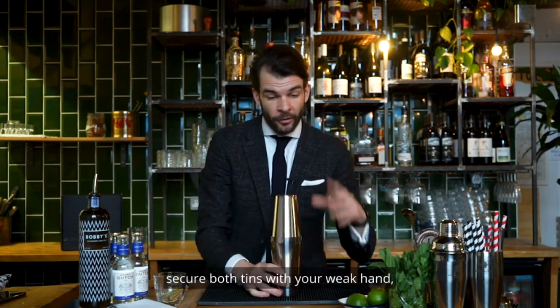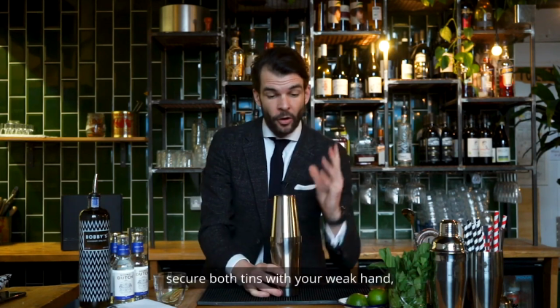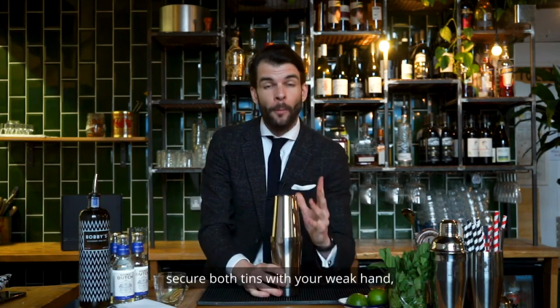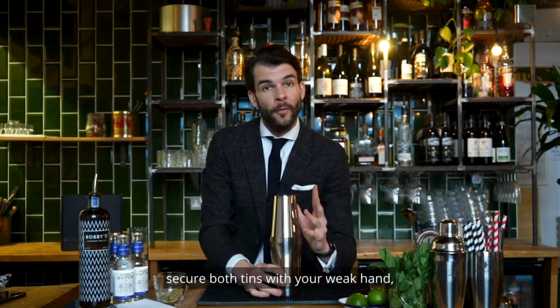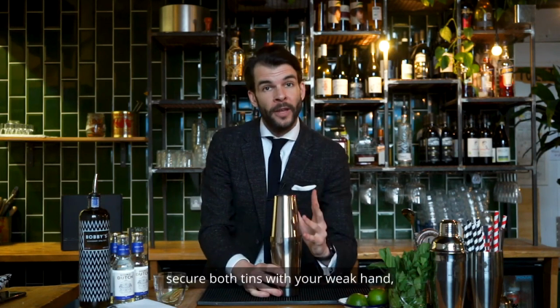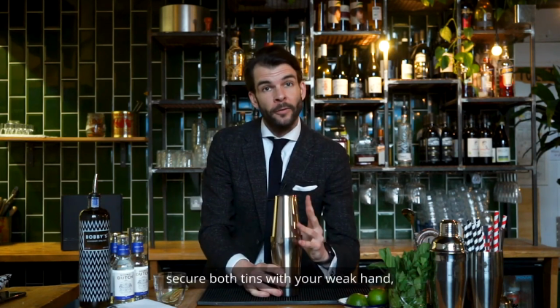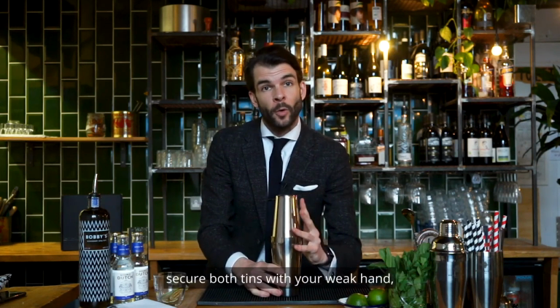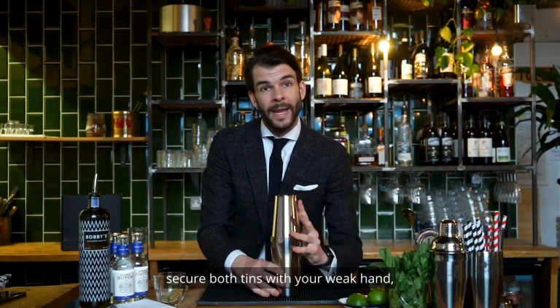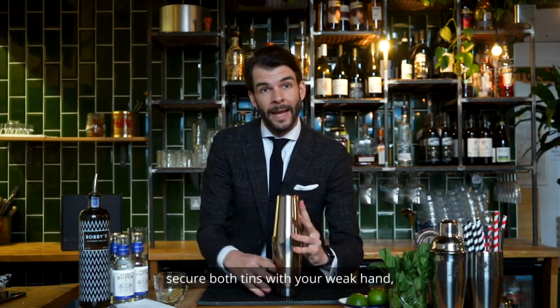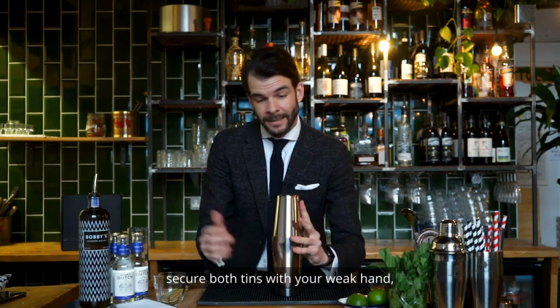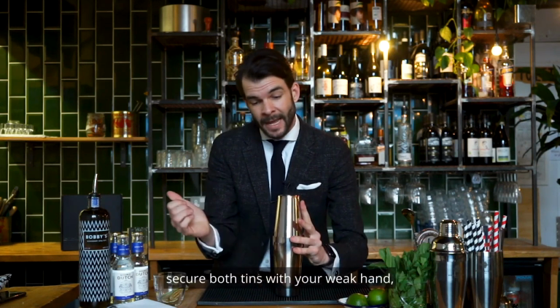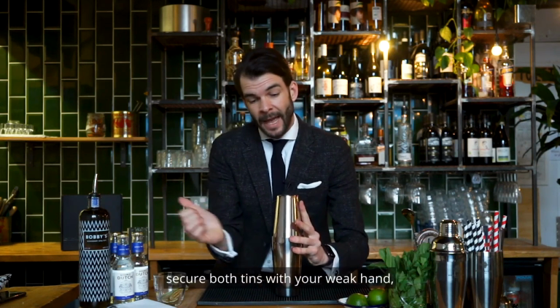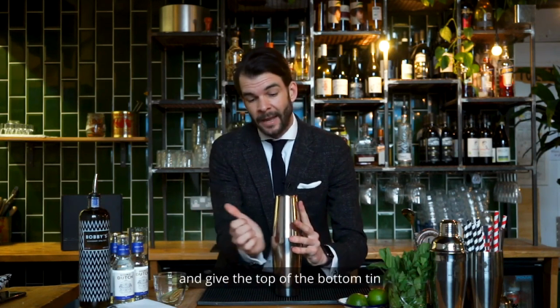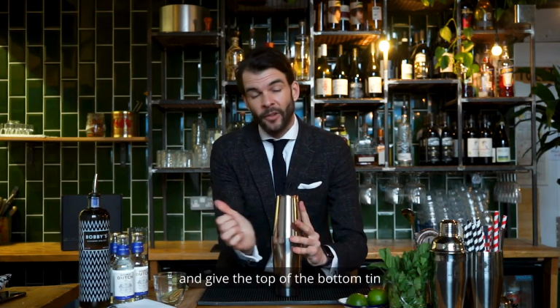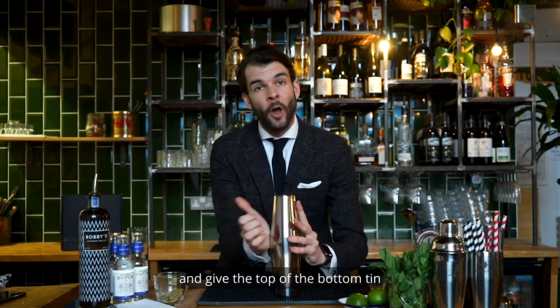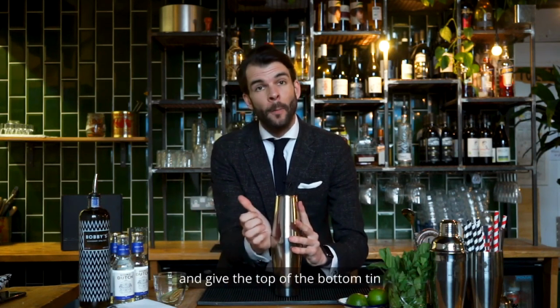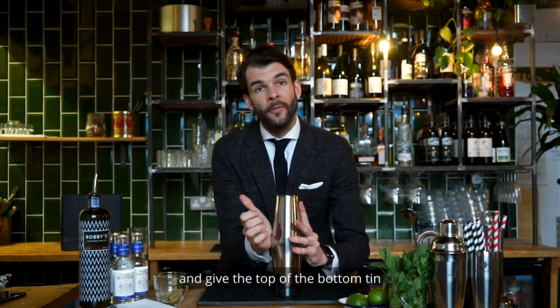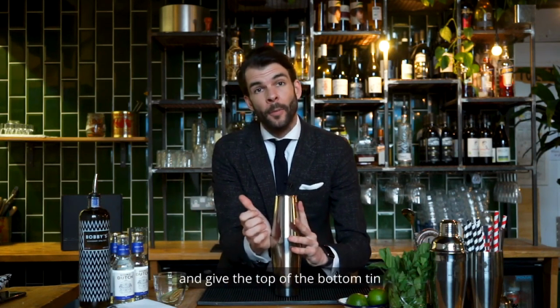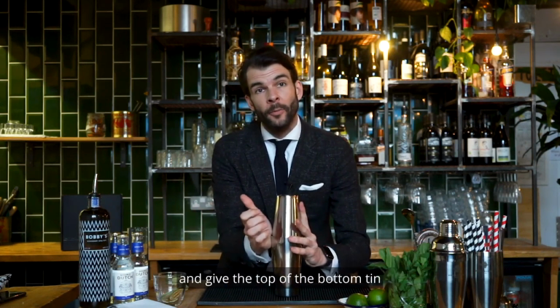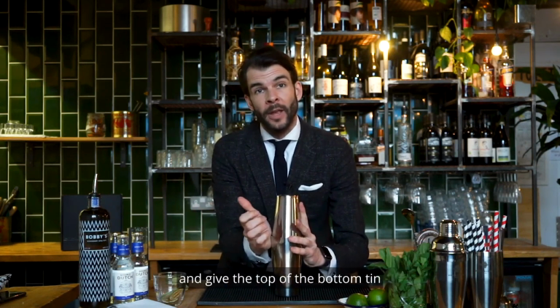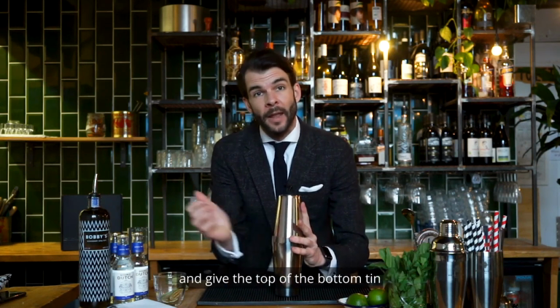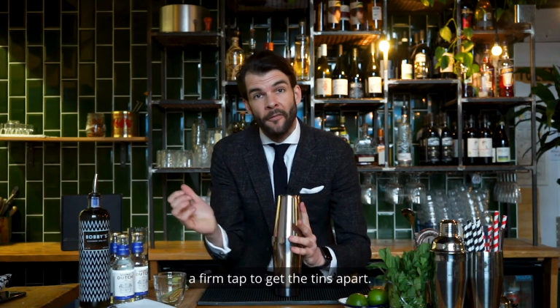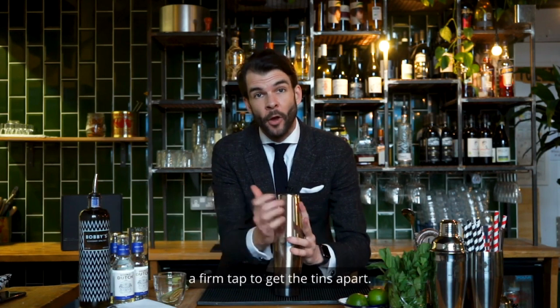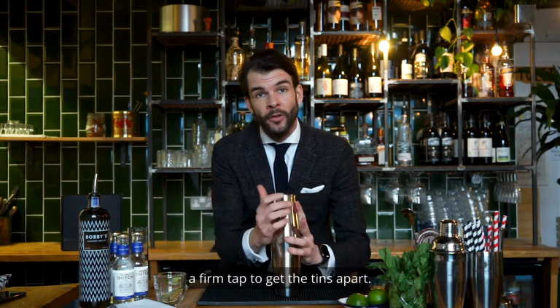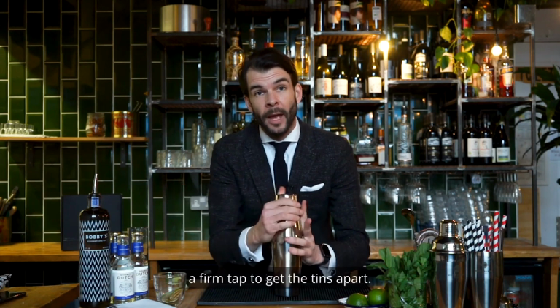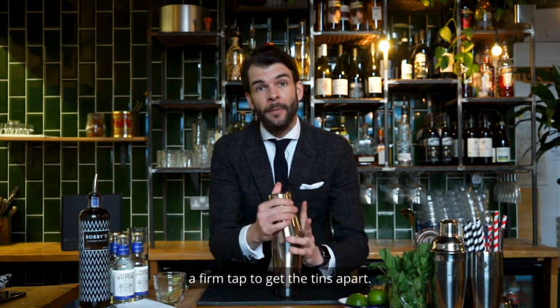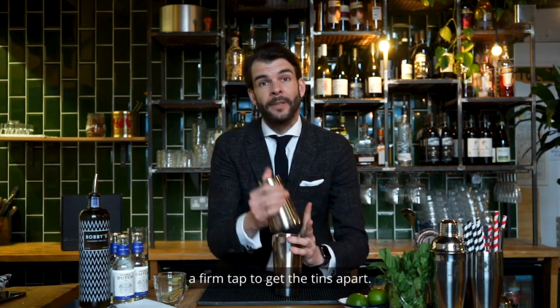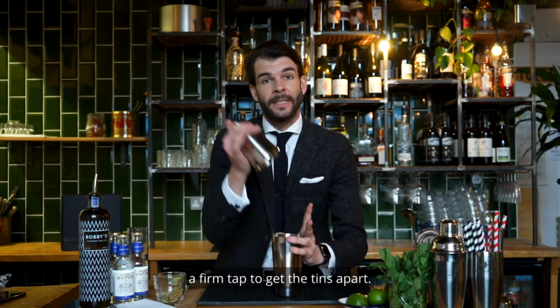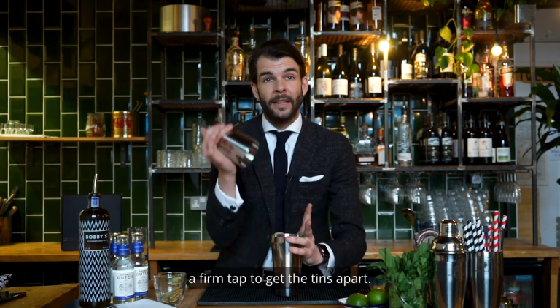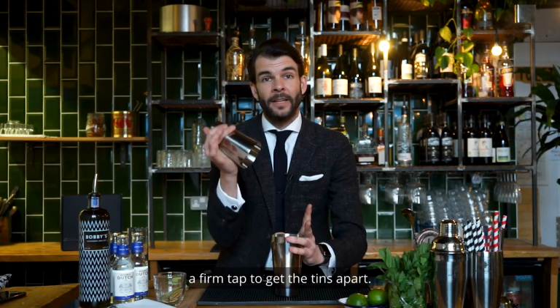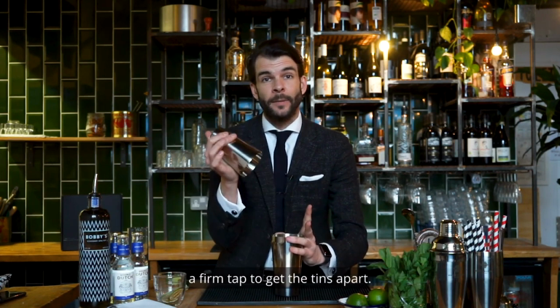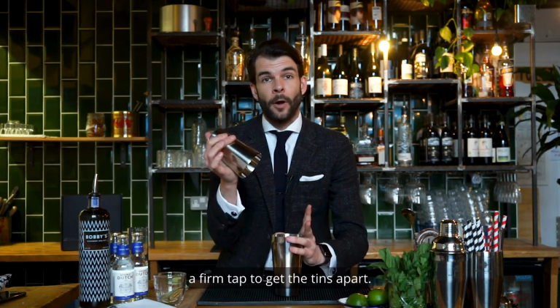Secure both tins with your weak hand and give the top of the bottom tin a firm tap to get the tins apart.